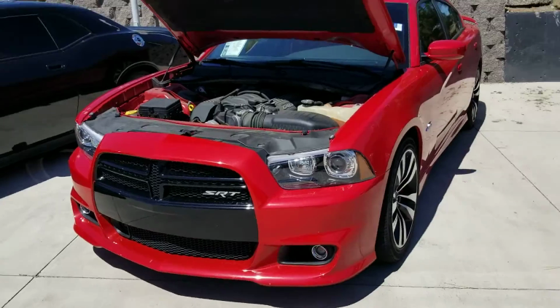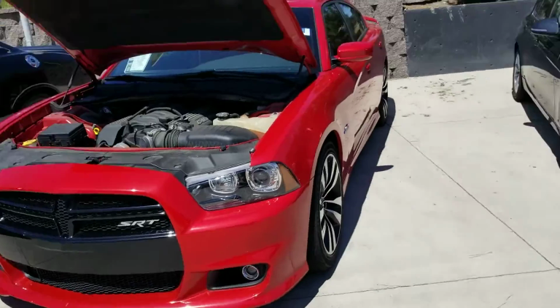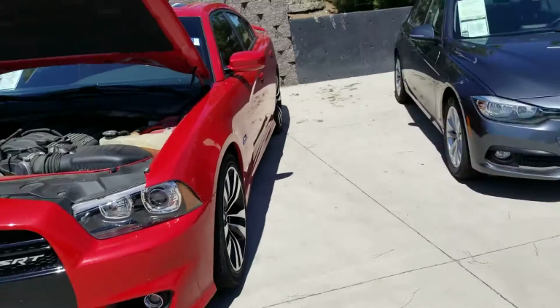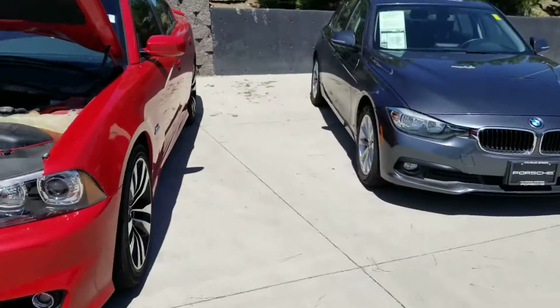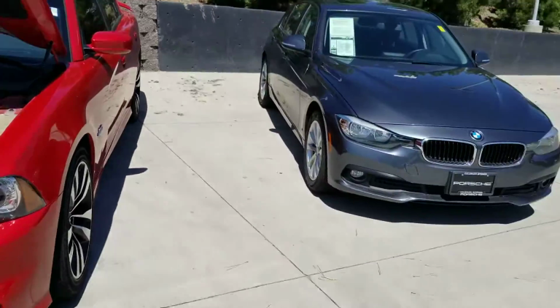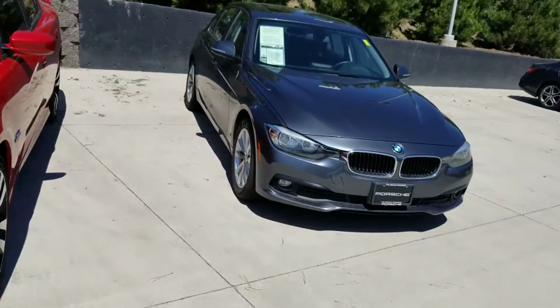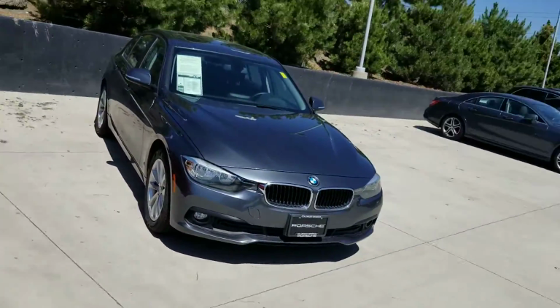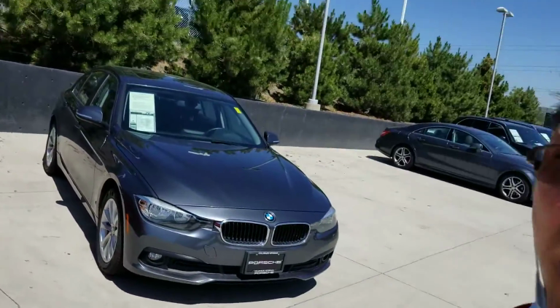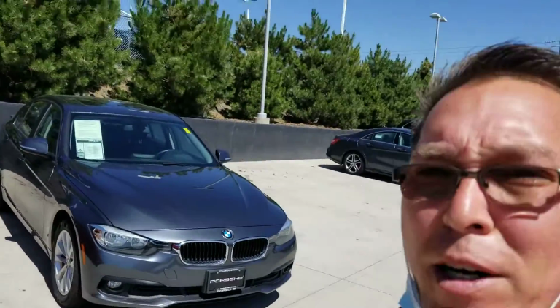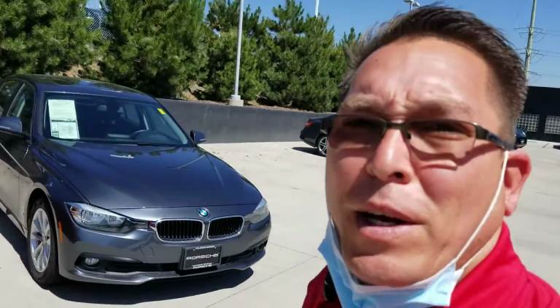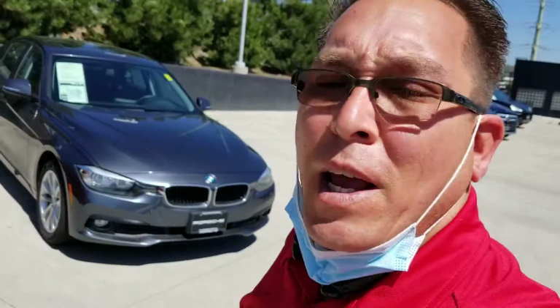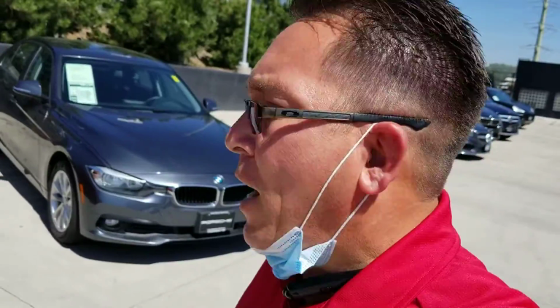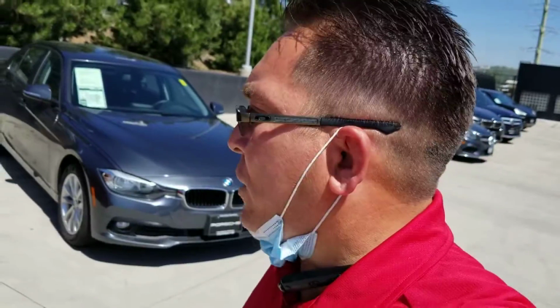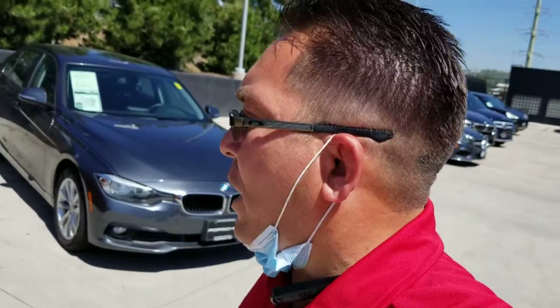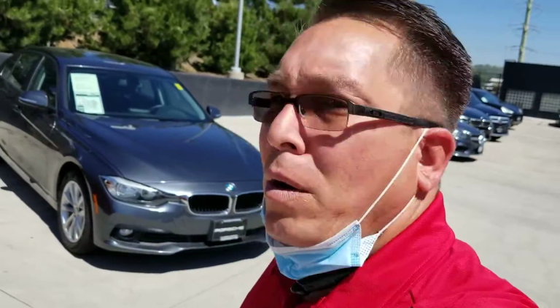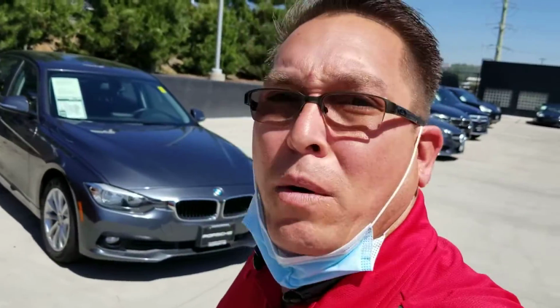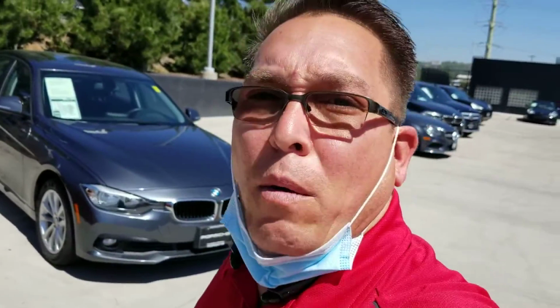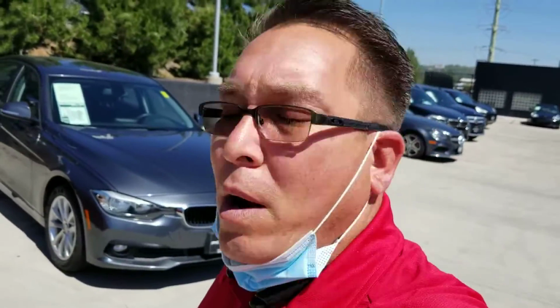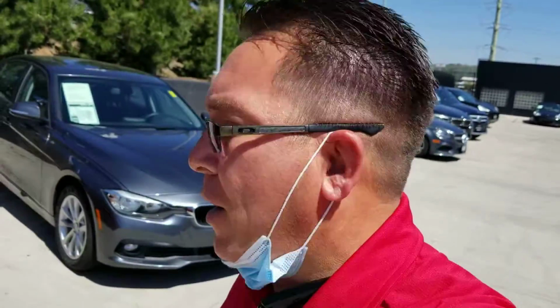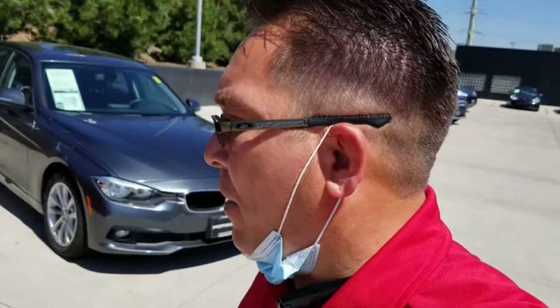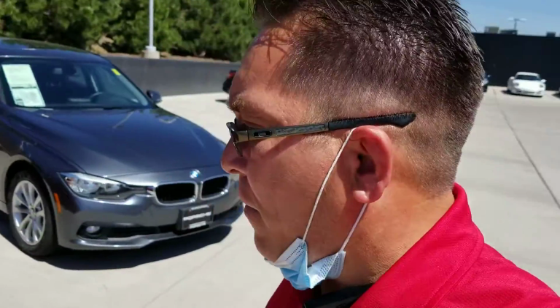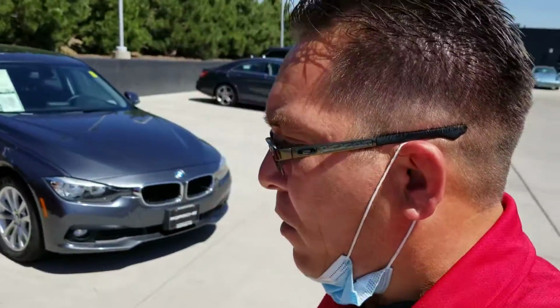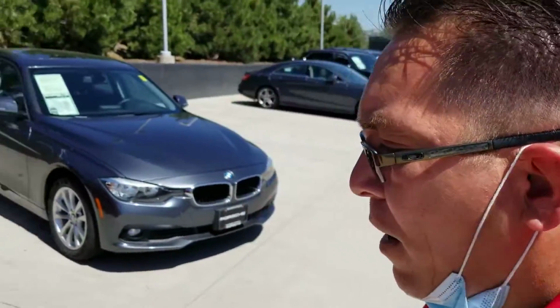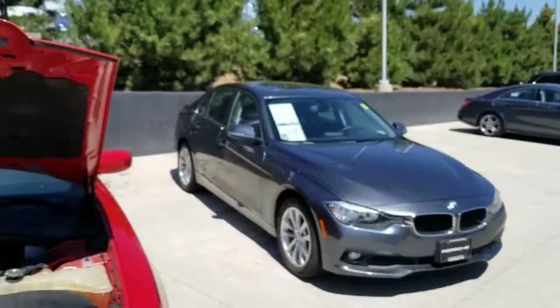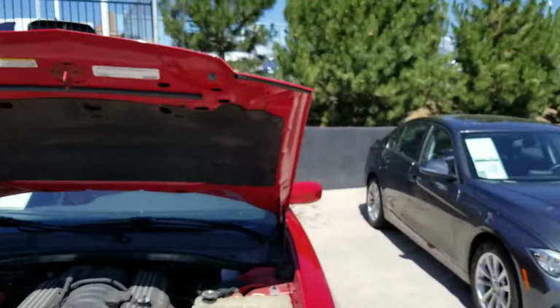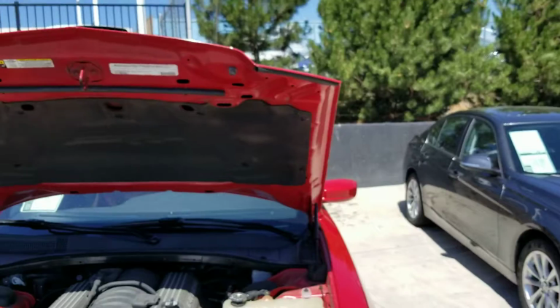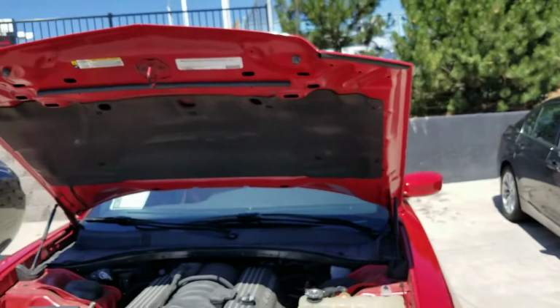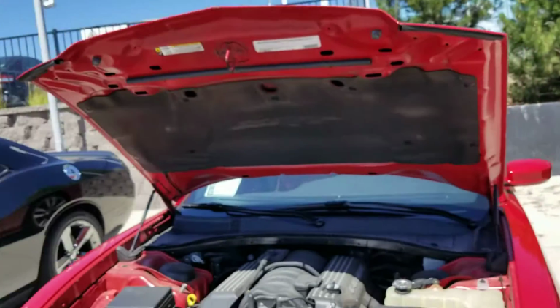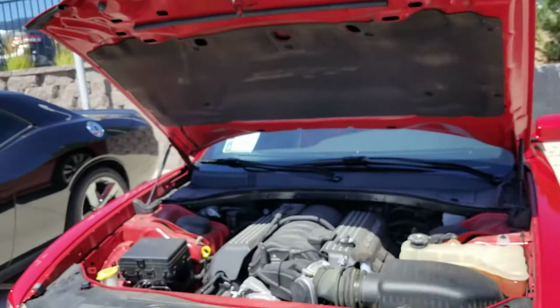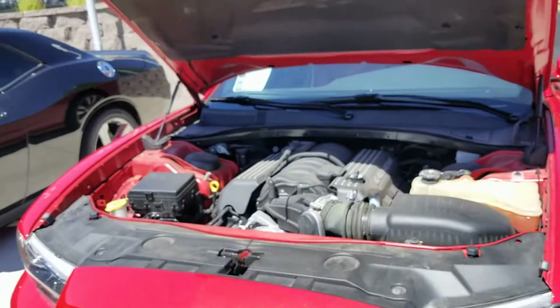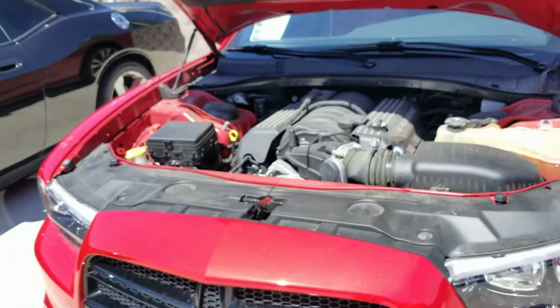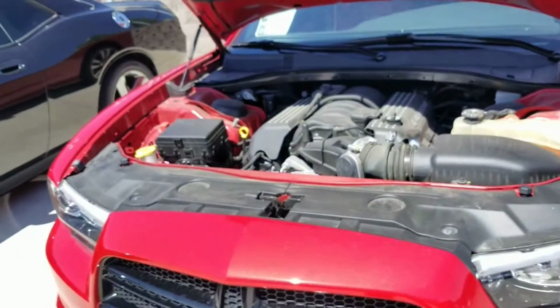Hello Rudy, this is Ram with Porsche of Colorado Springs. I just thought I'd do a real quick walk around on the vehicle rather than just taking a couple of pictures.